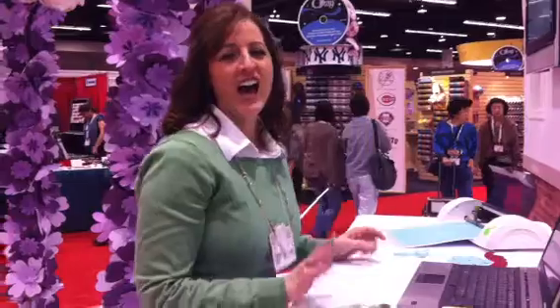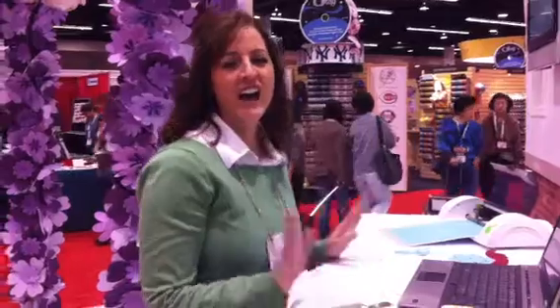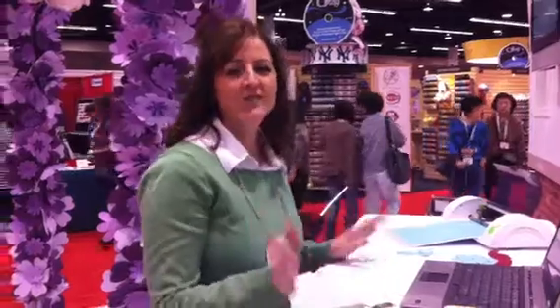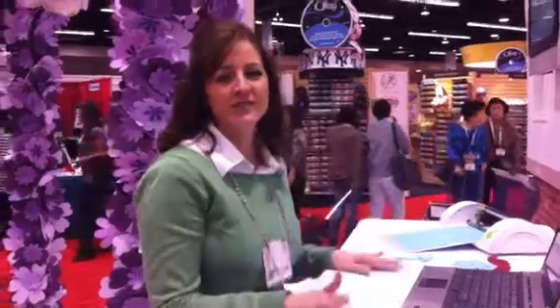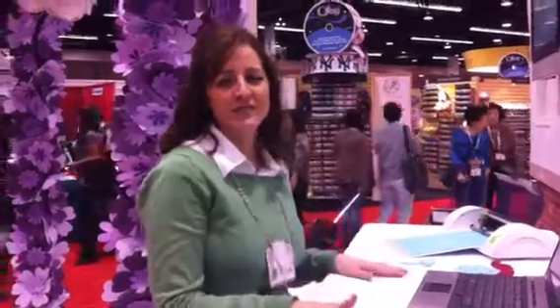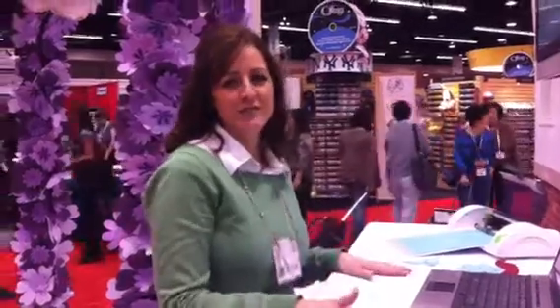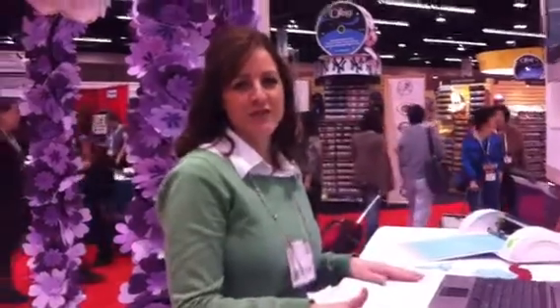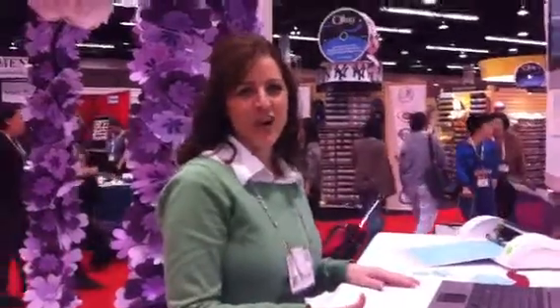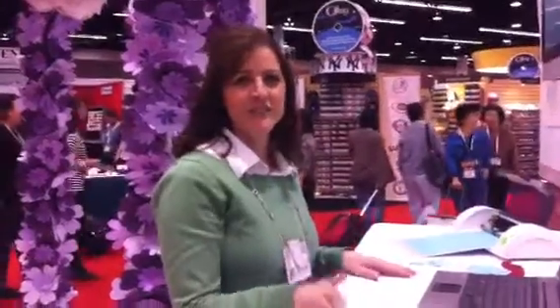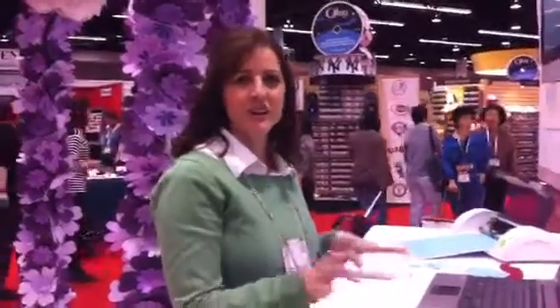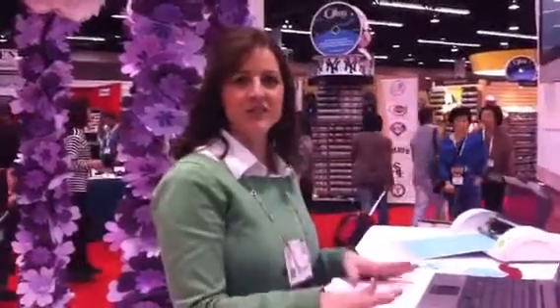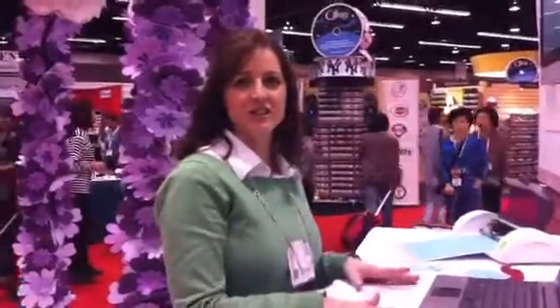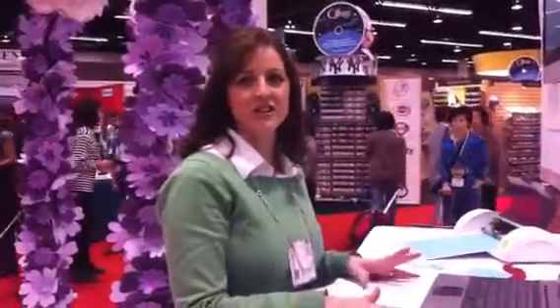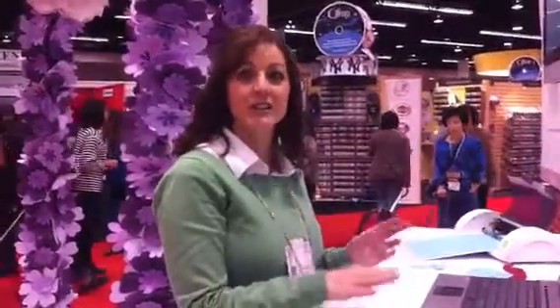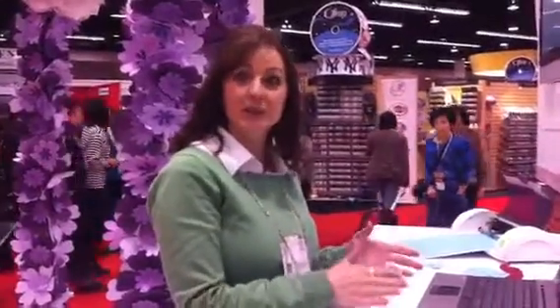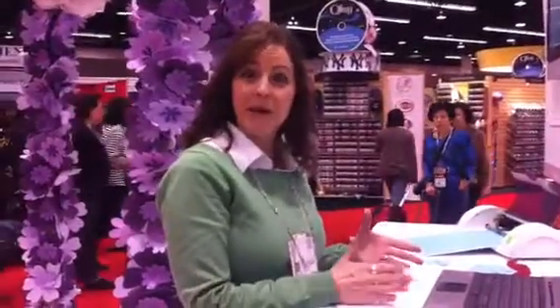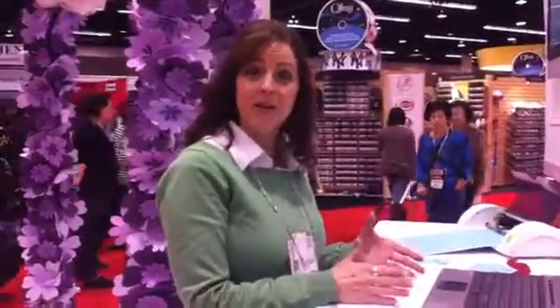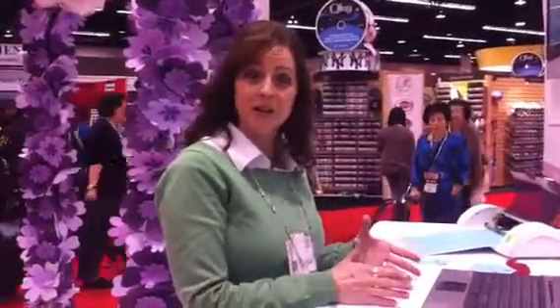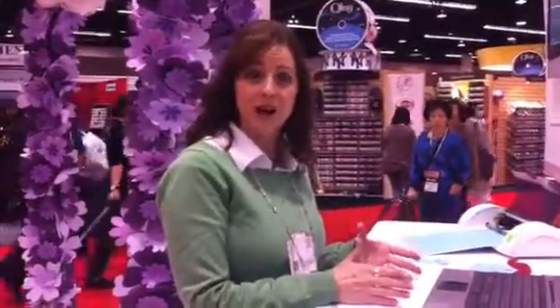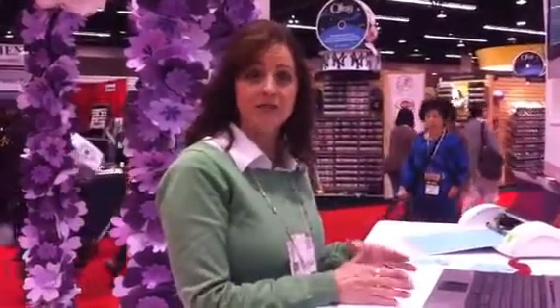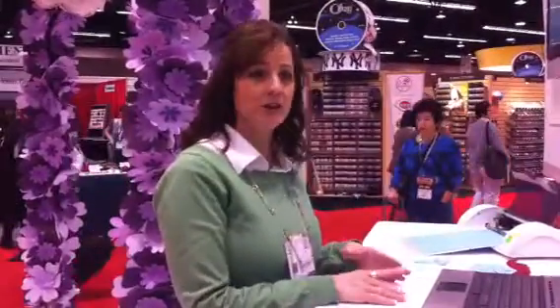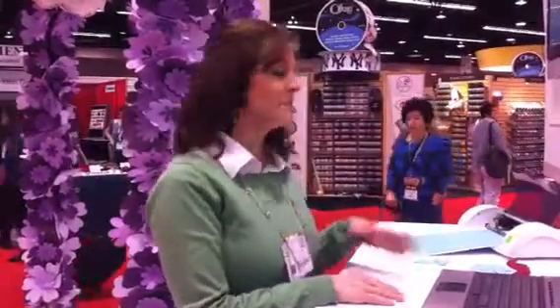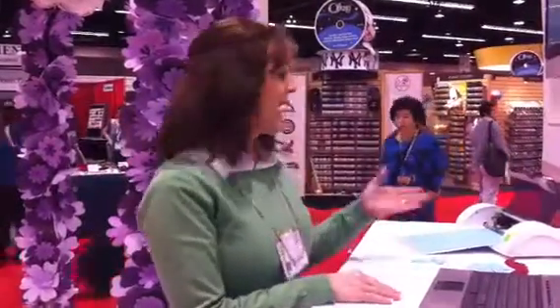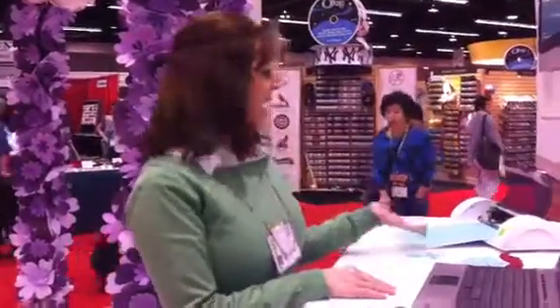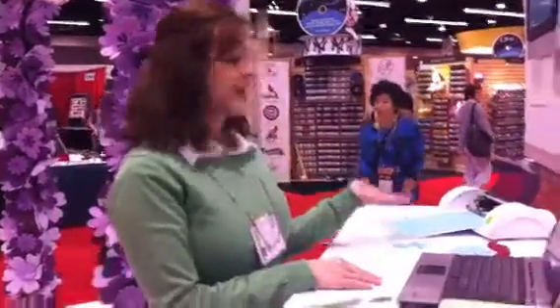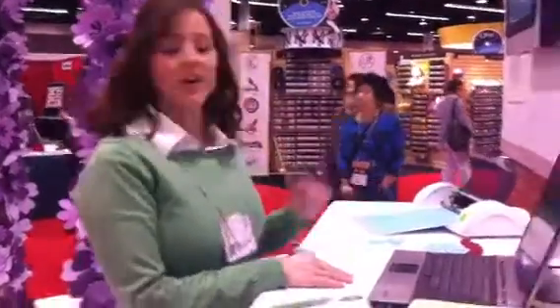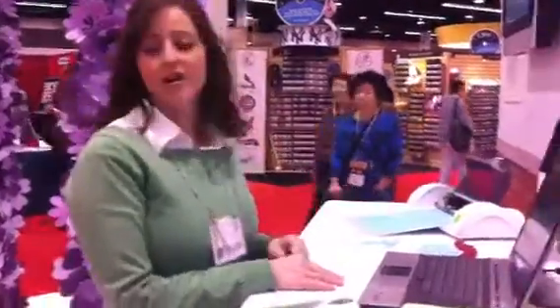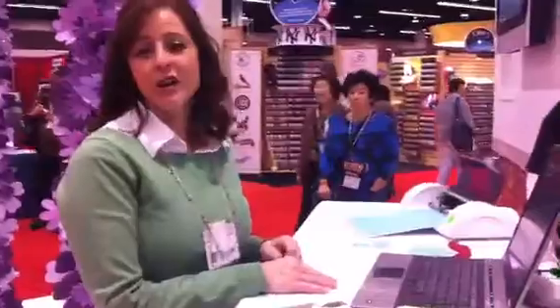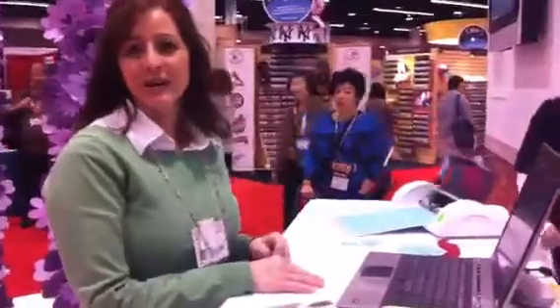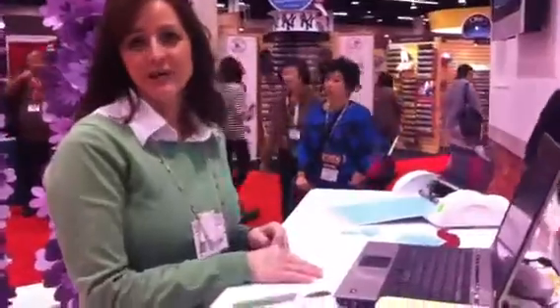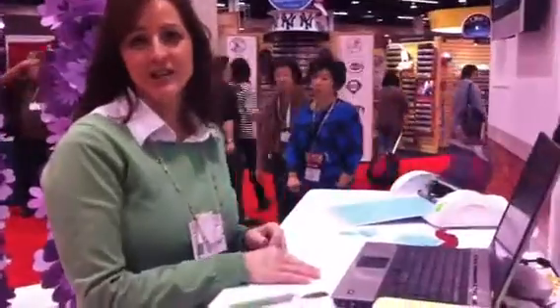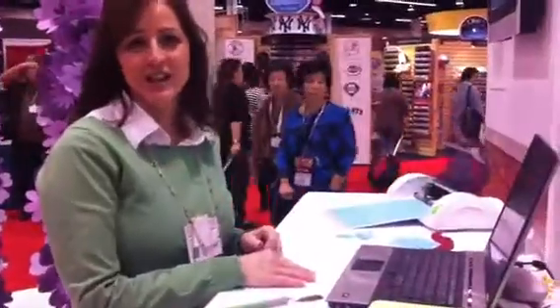Hi, I'm Christy from ProvoCraft and I'm just going to show you a little bit about Cricut Craft Room and our Cricut Mini Machine.